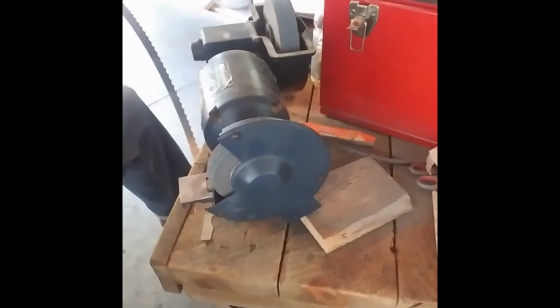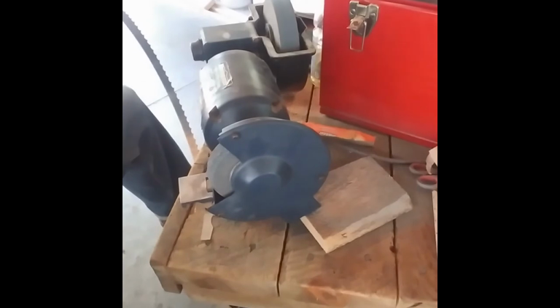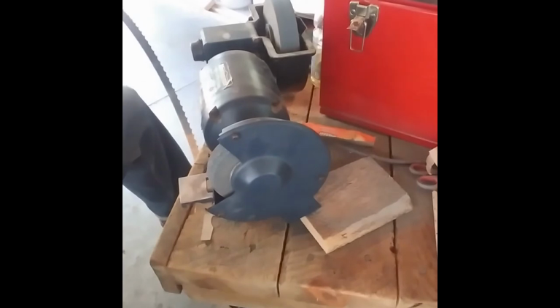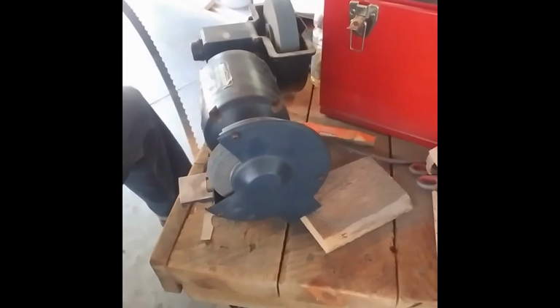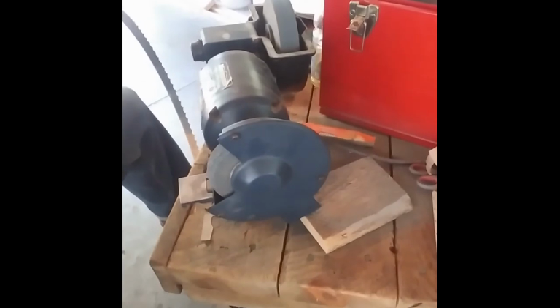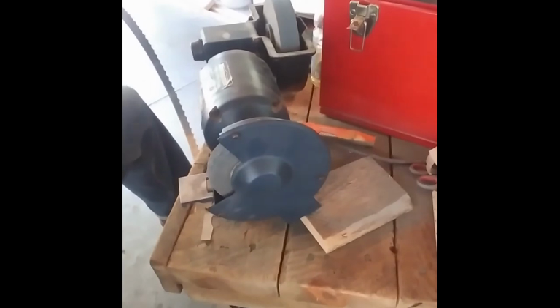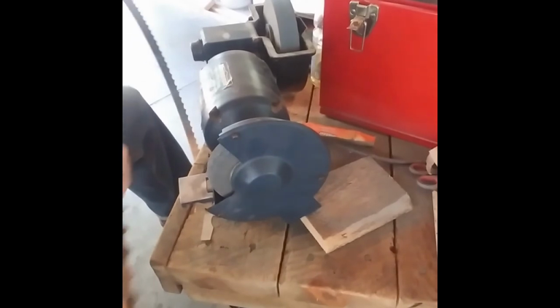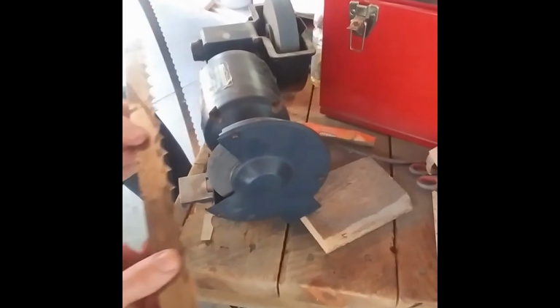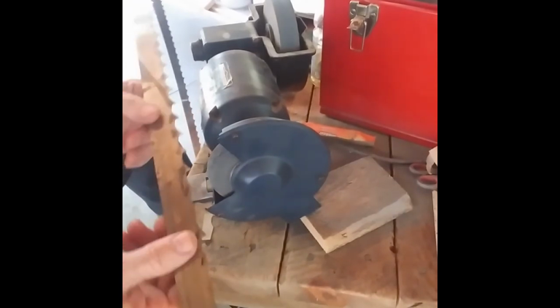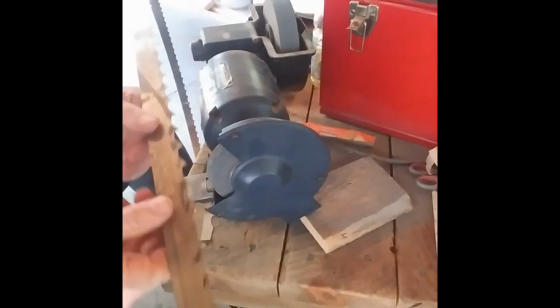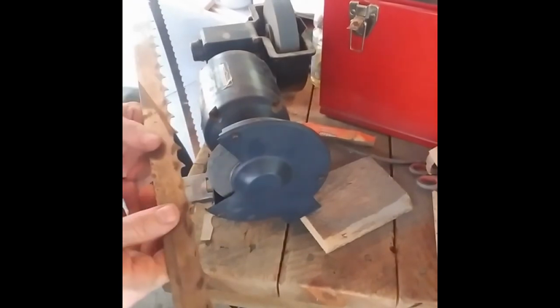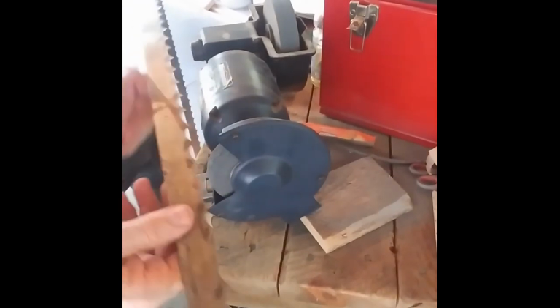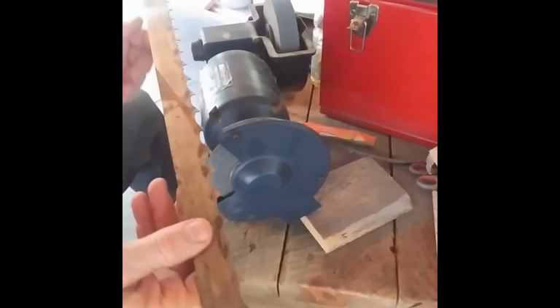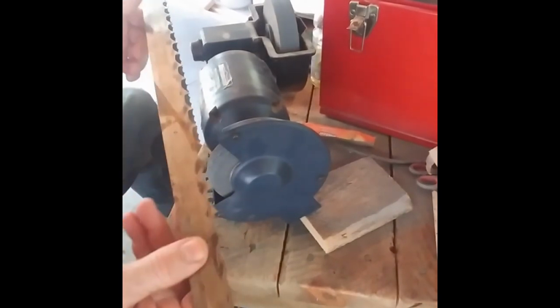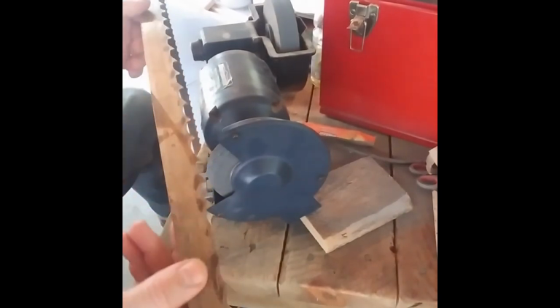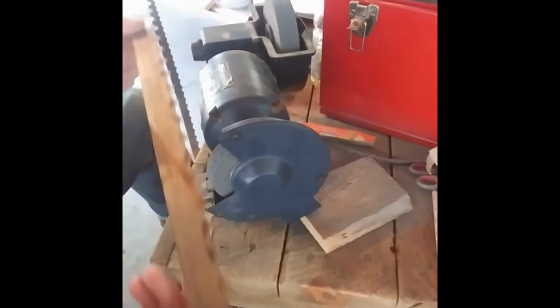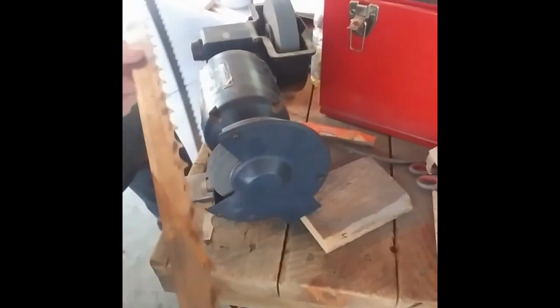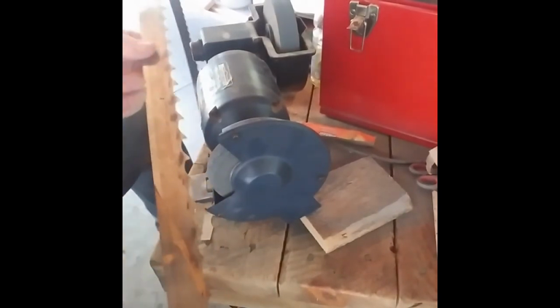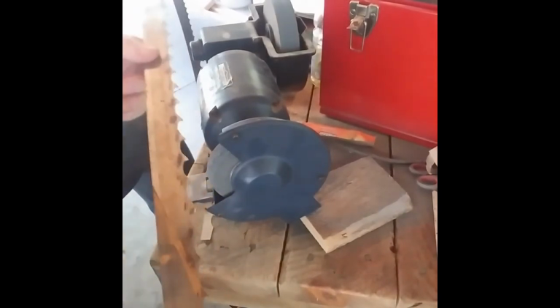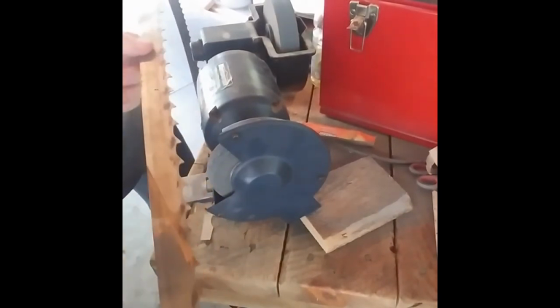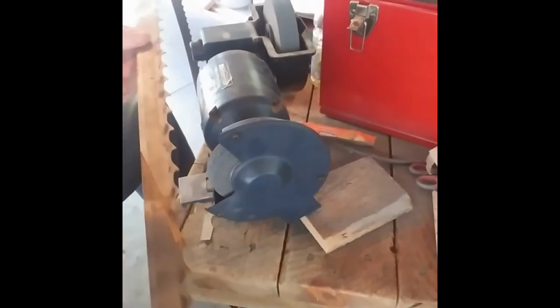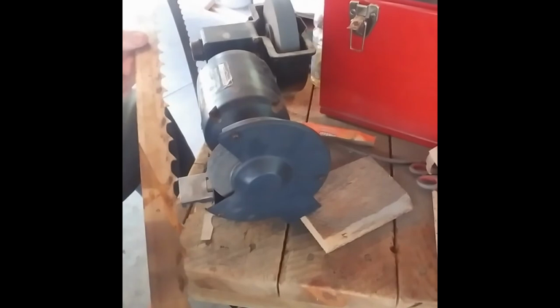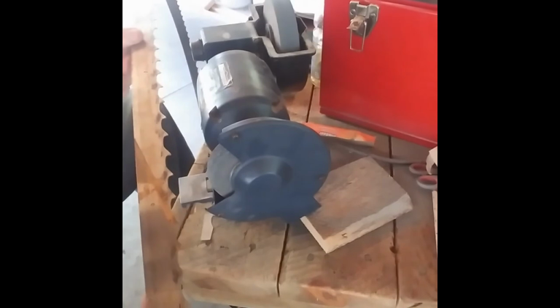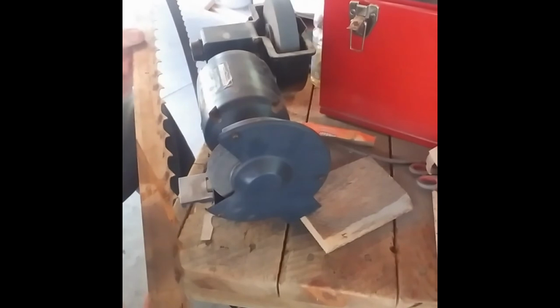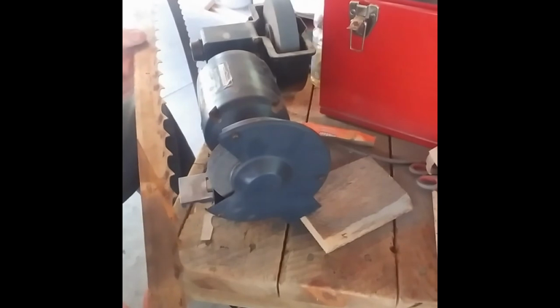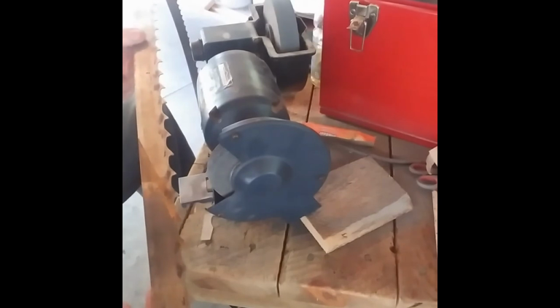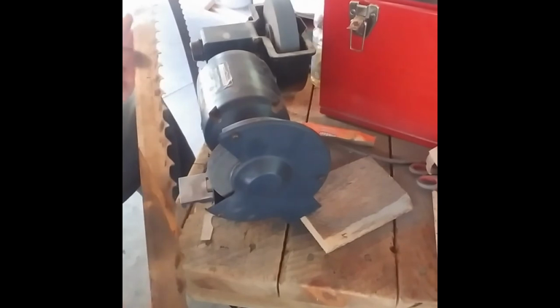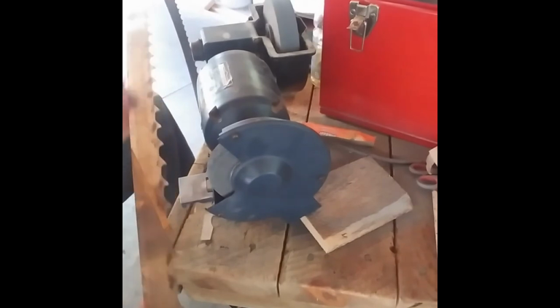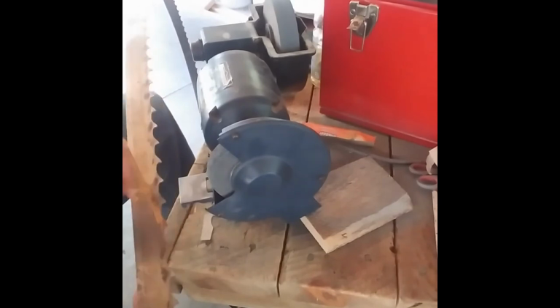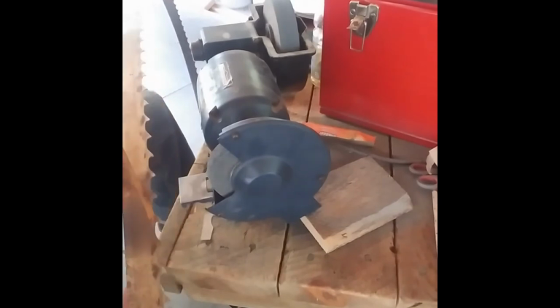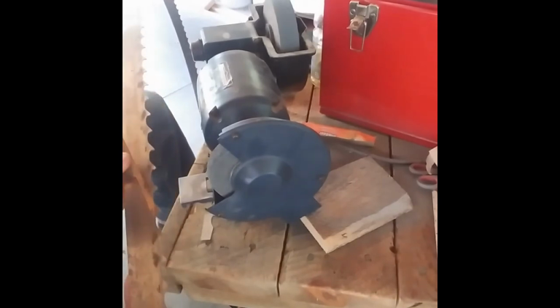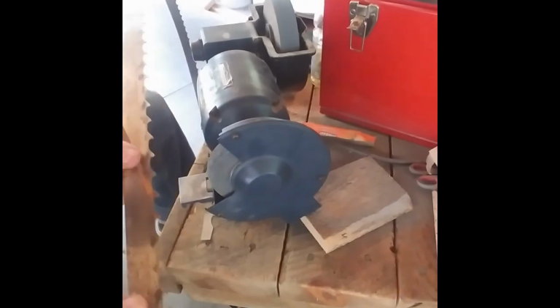So I'm going to send these back to my buddy and he can put them on his mill and see if they work, and then we'll figure out how much he wants to pay.